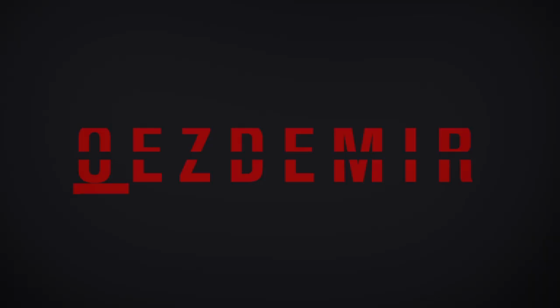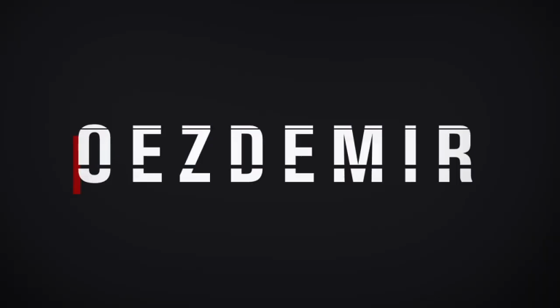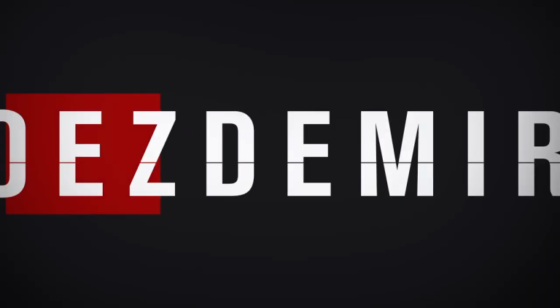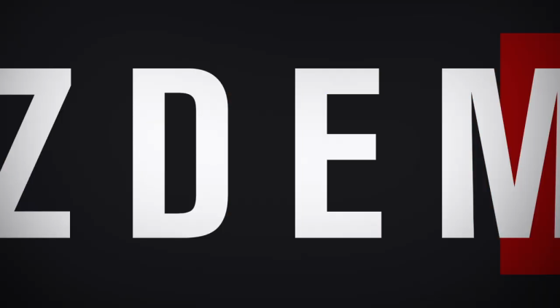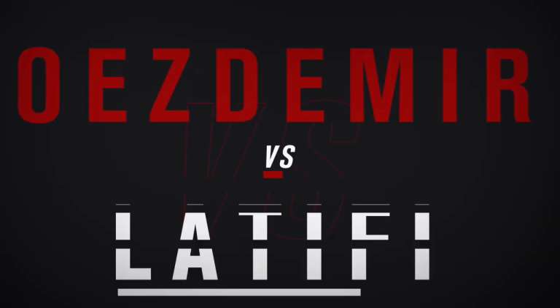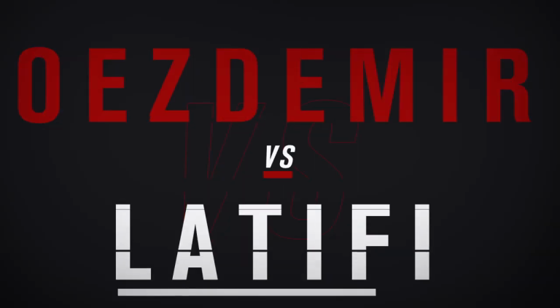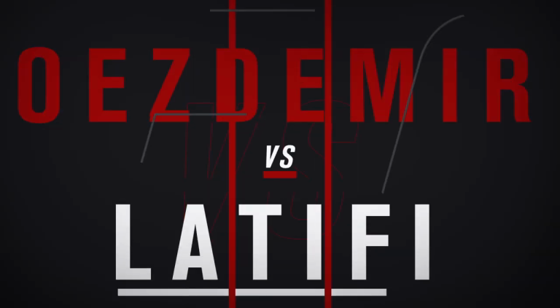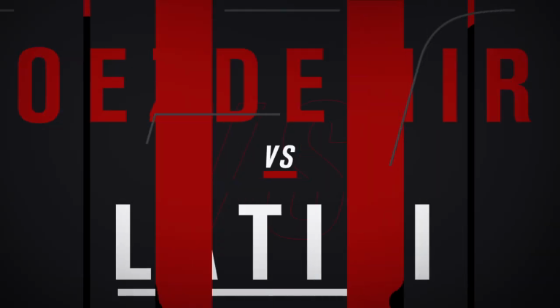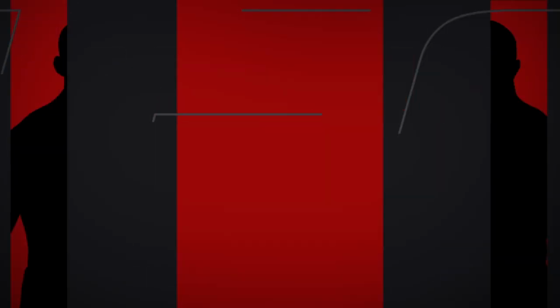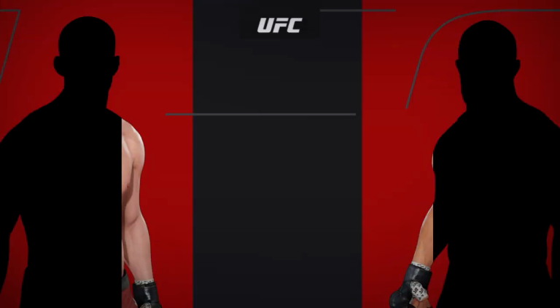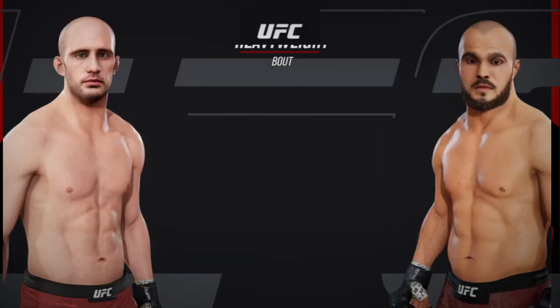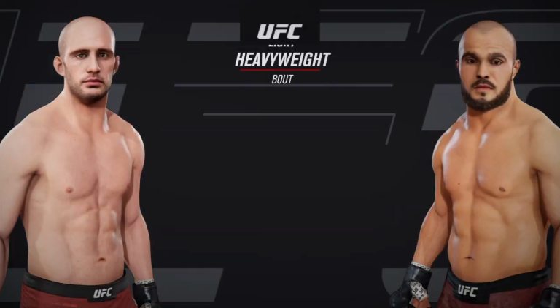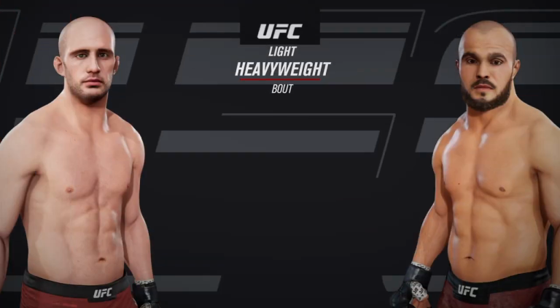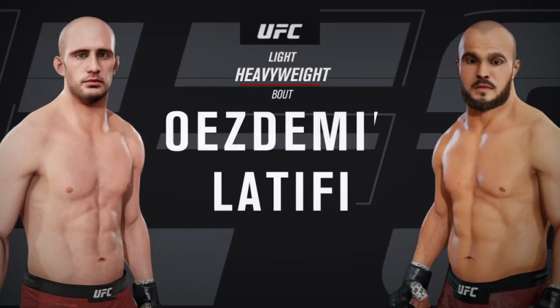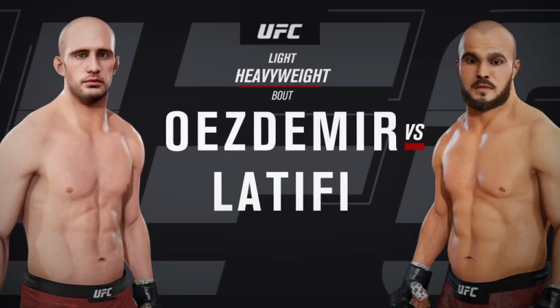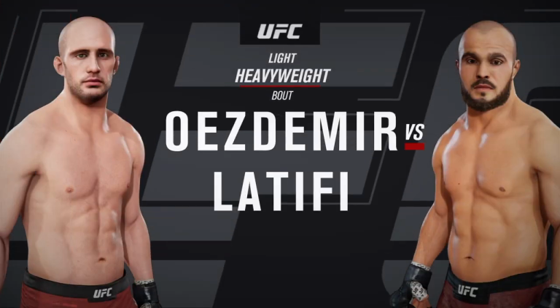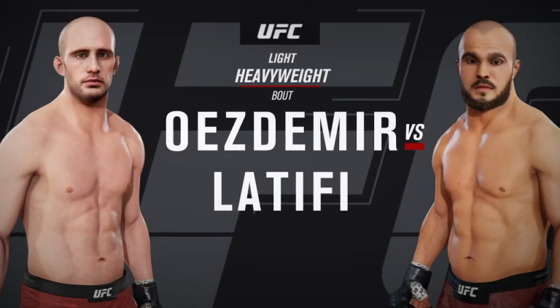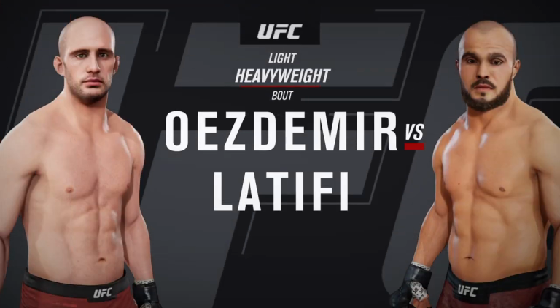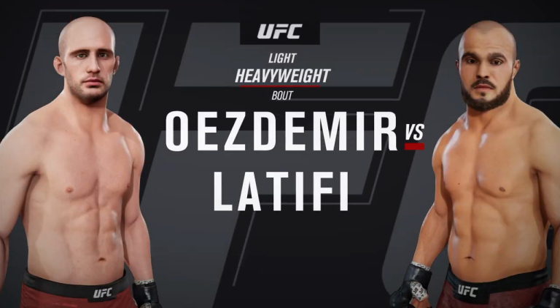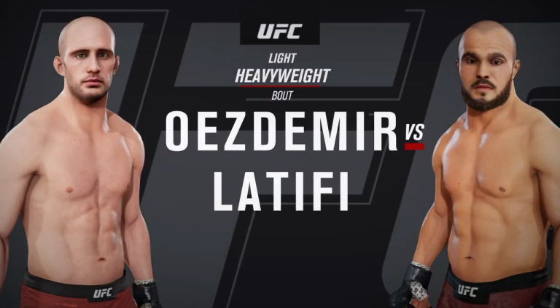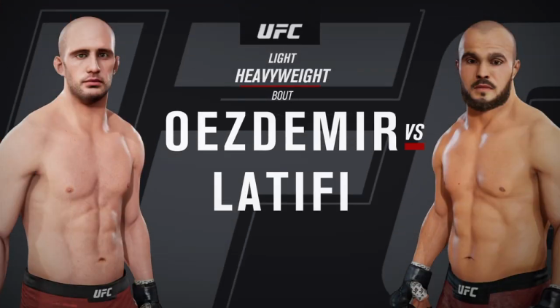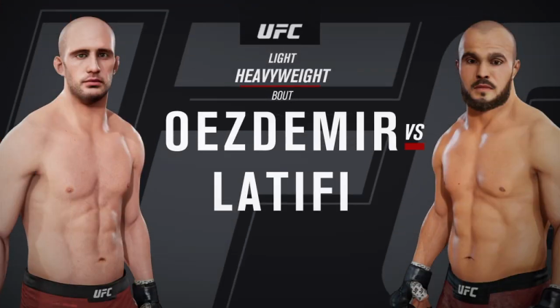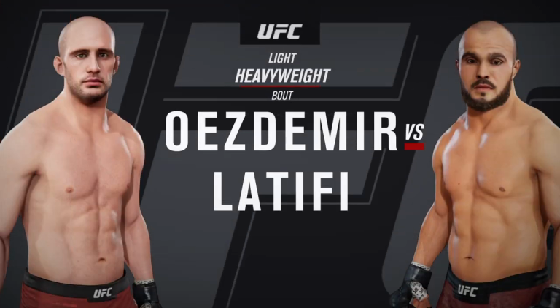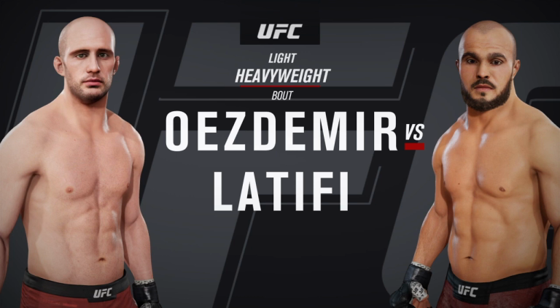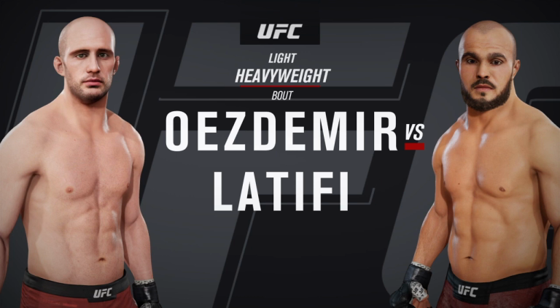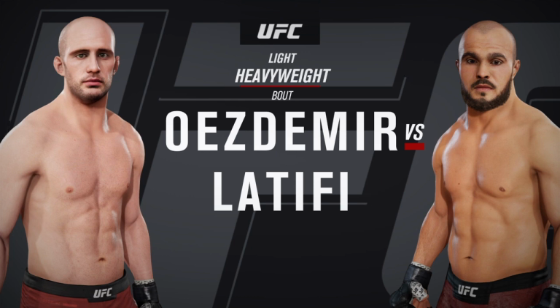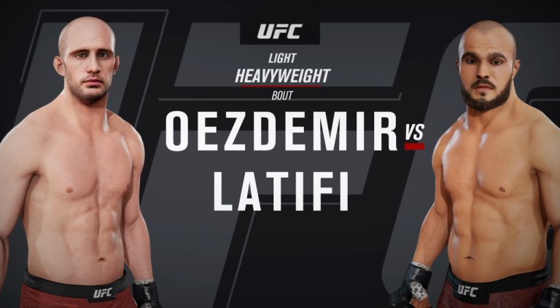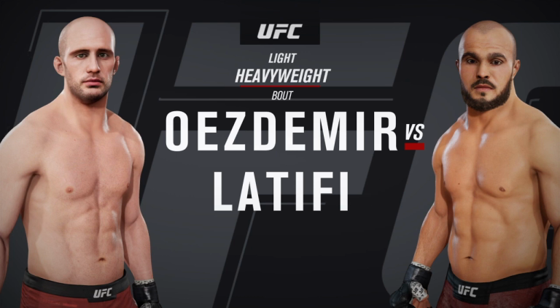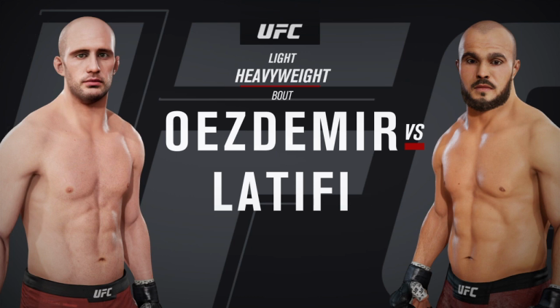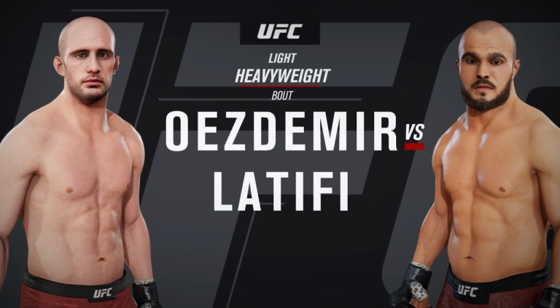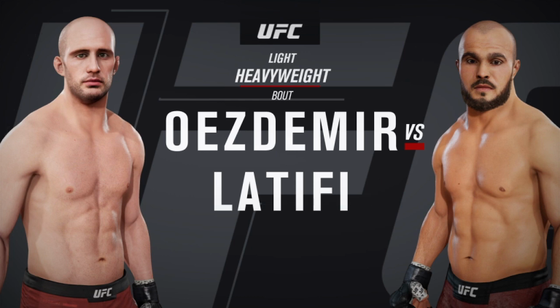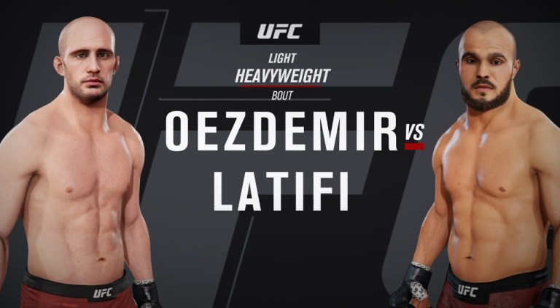All right, coming up next, it's a light heavyweight matchup between Vulcan Uzdemir and Aaliyah Latifi.